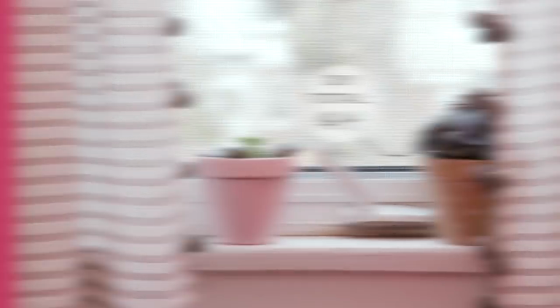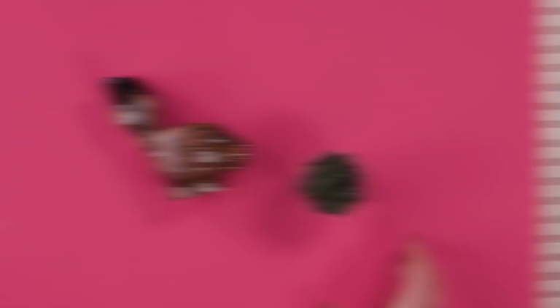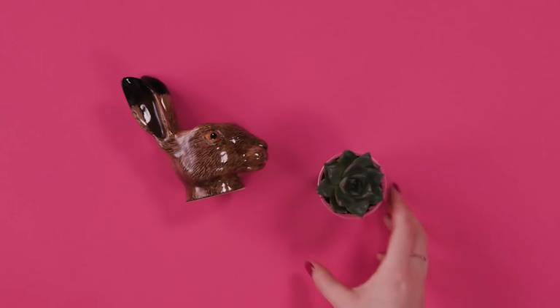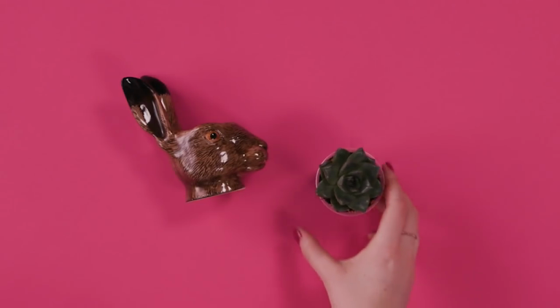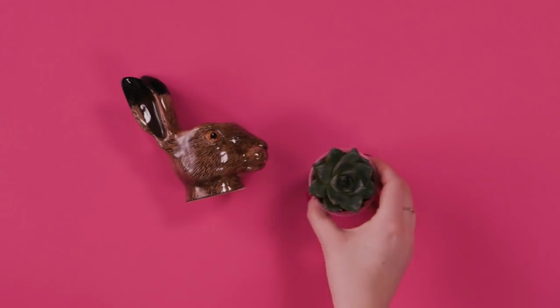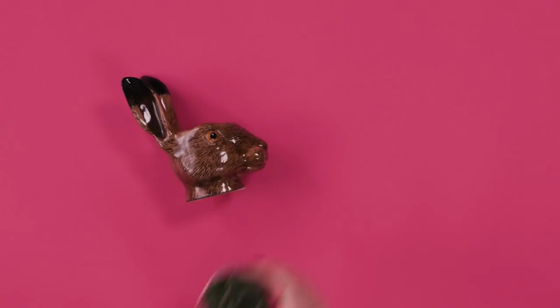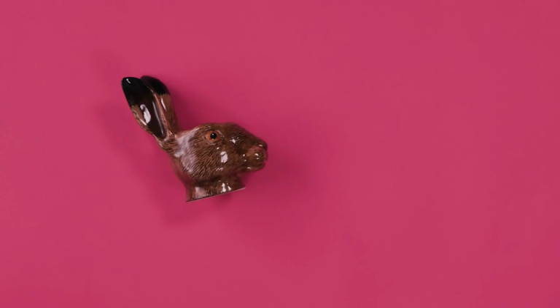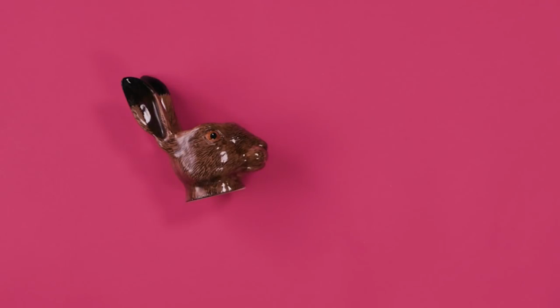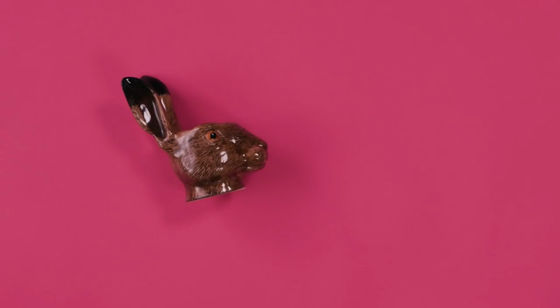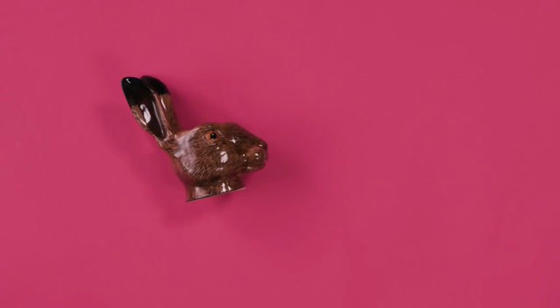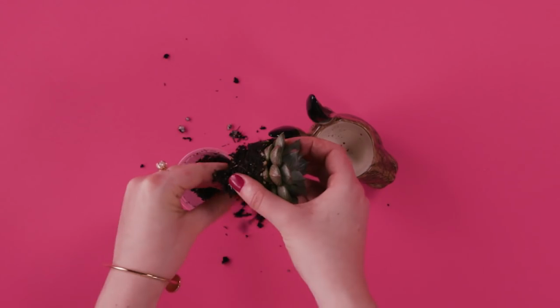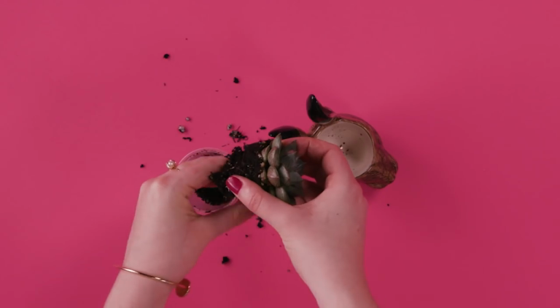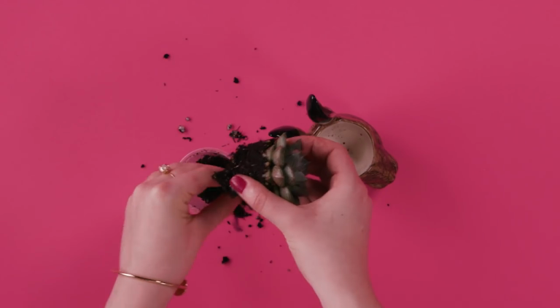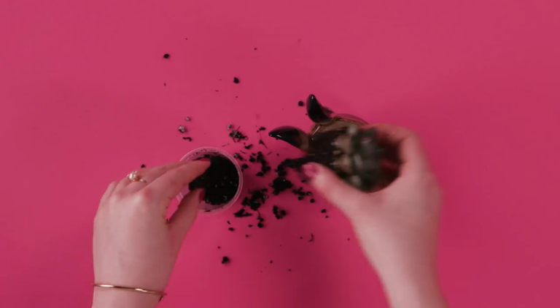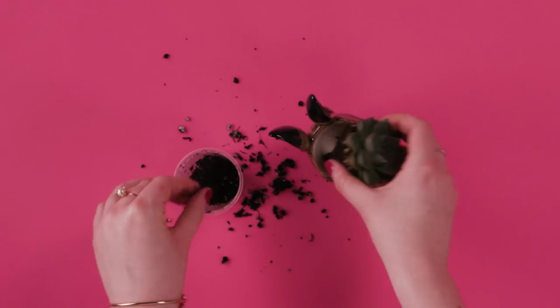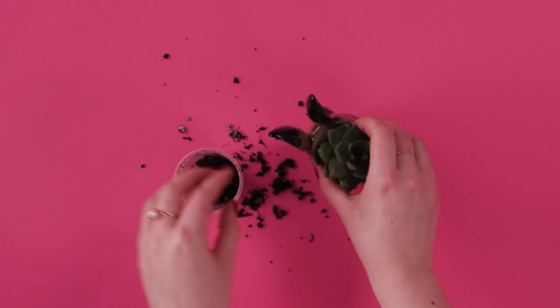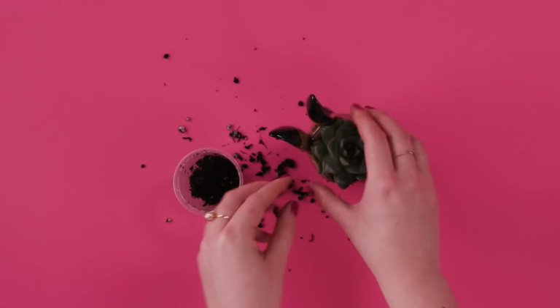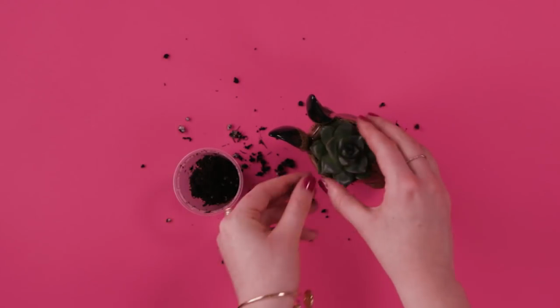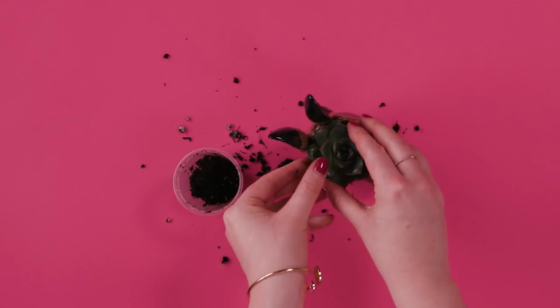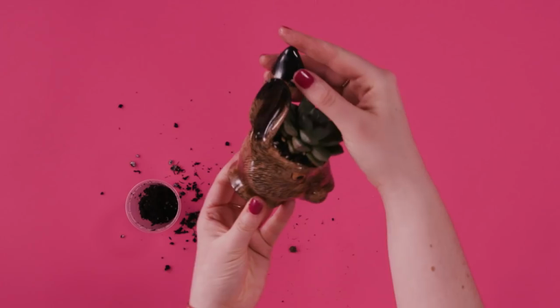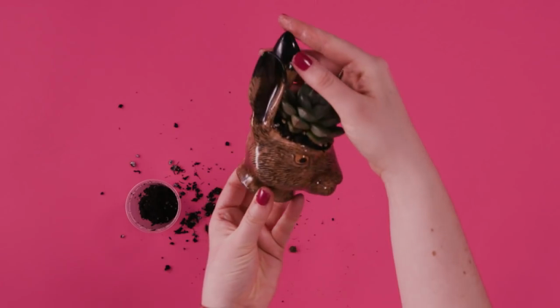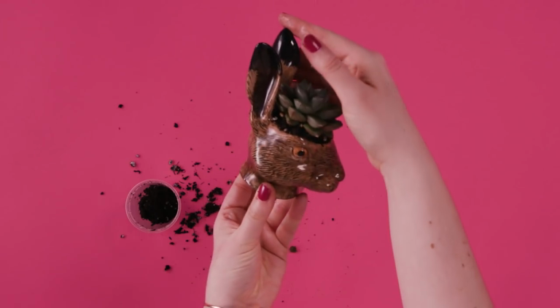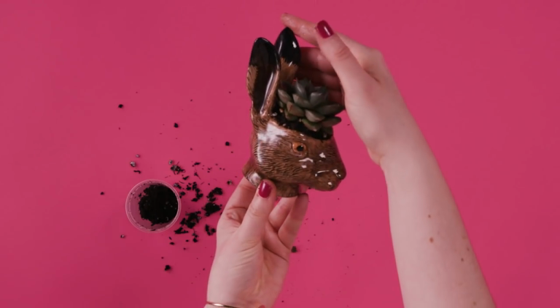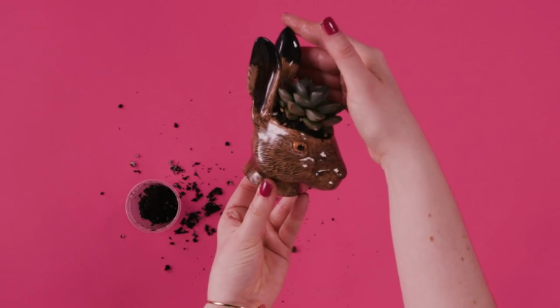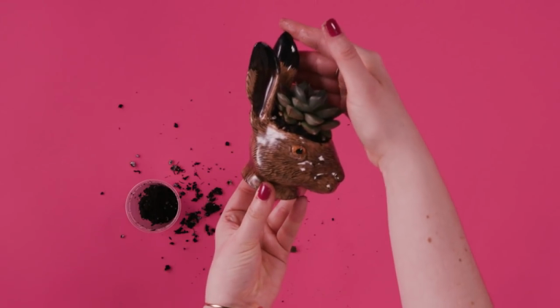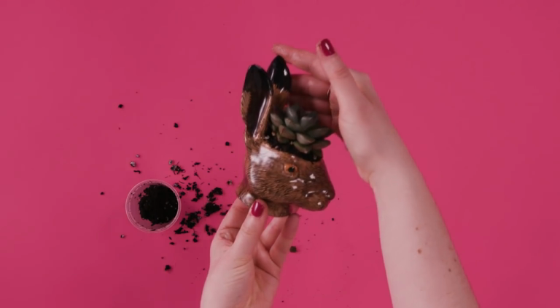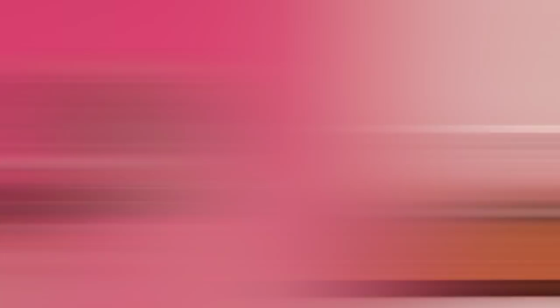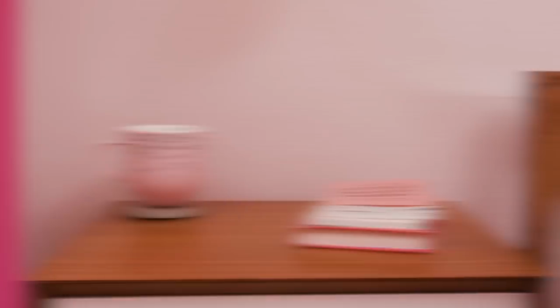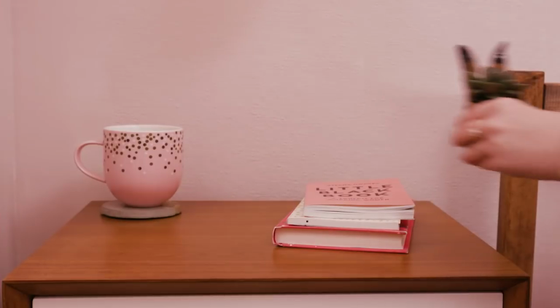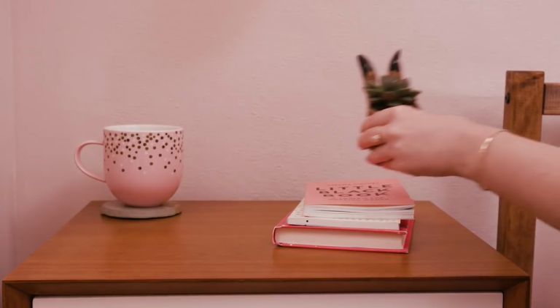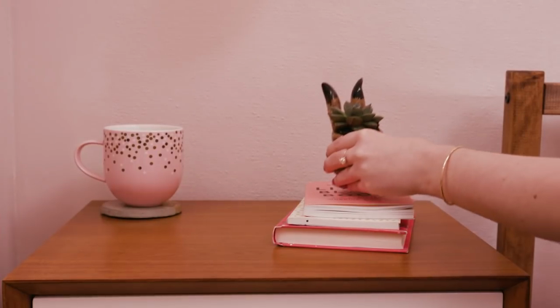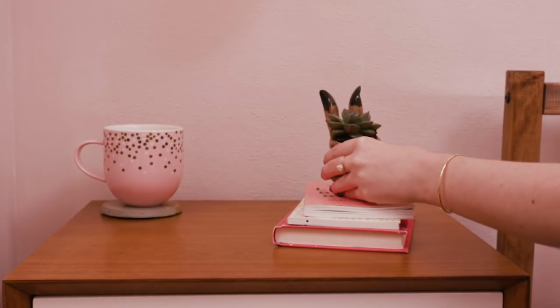You know all those egg cups you have but never use? Or is that just me? Well, they make excellent succulent pots for a side or night table.